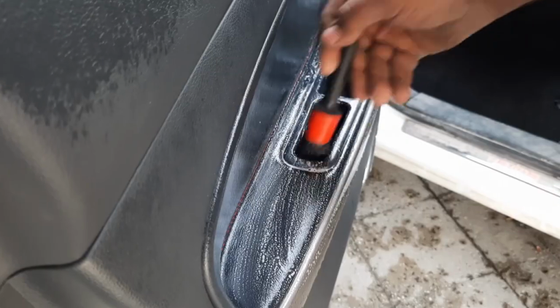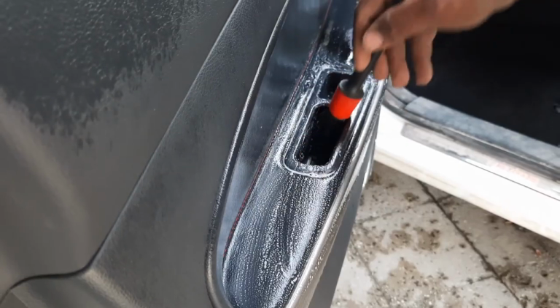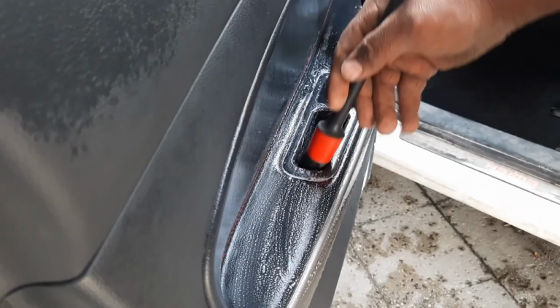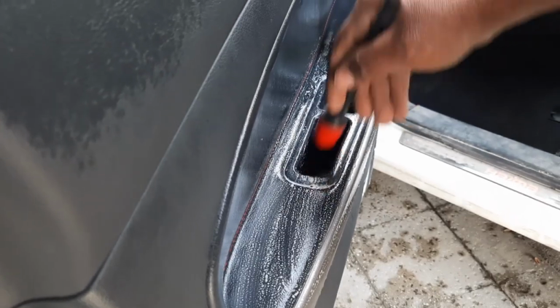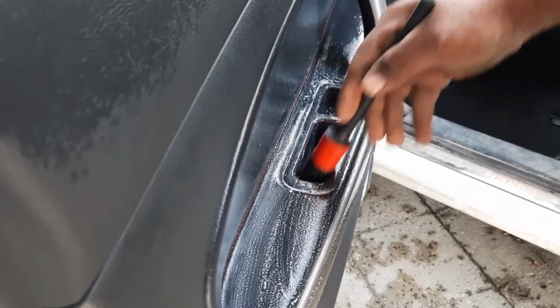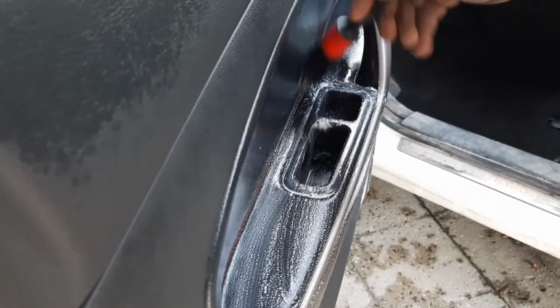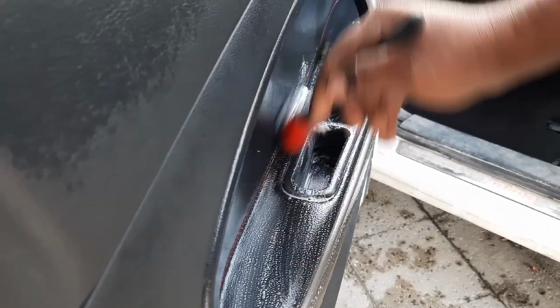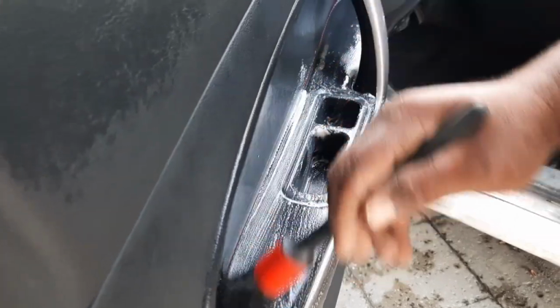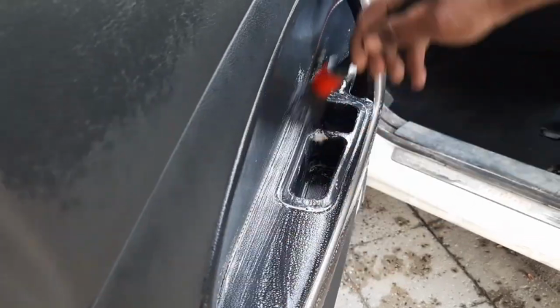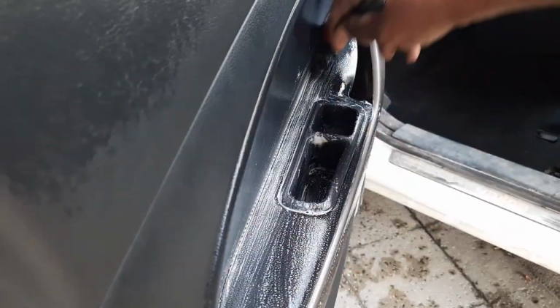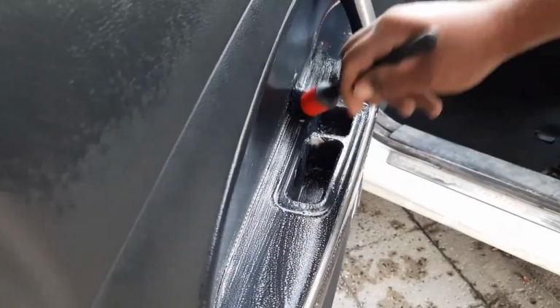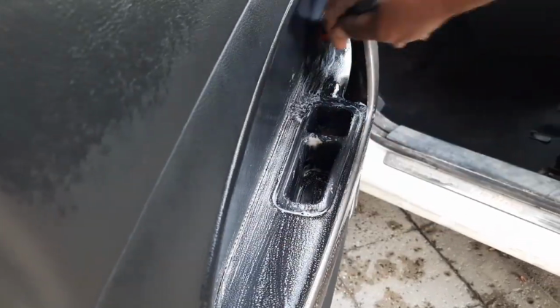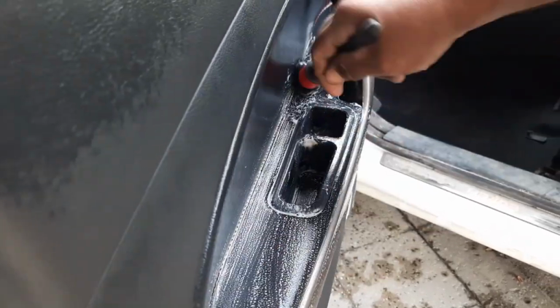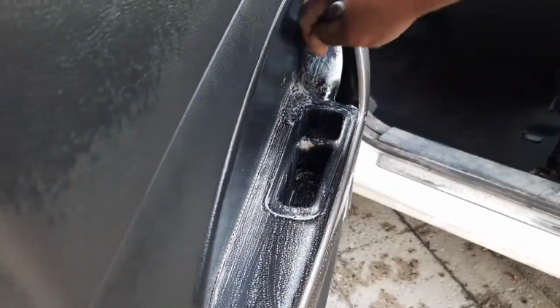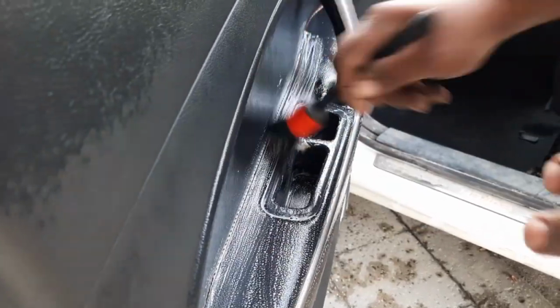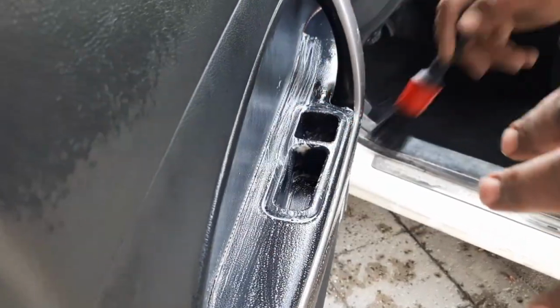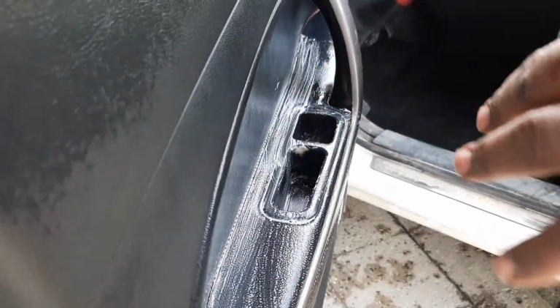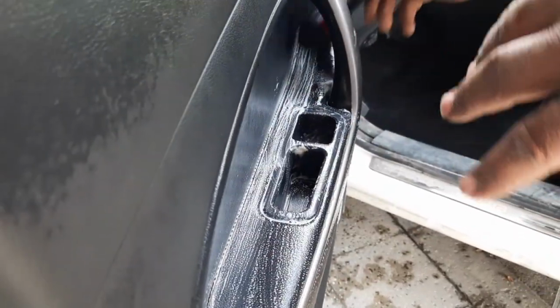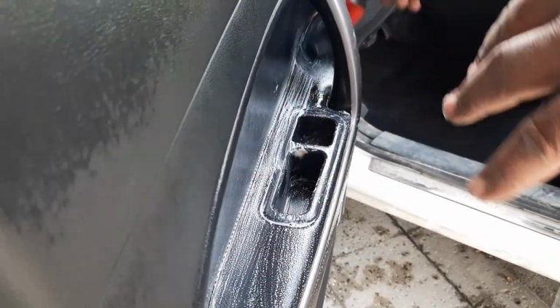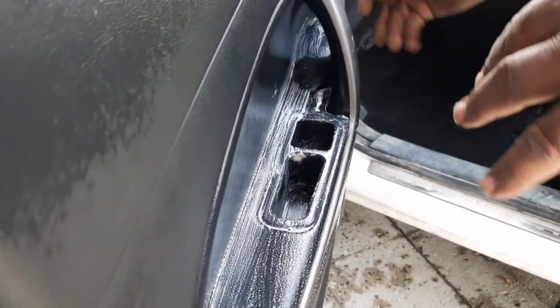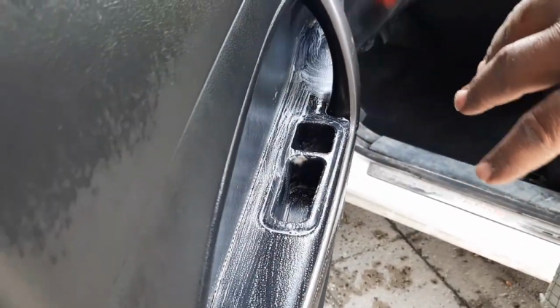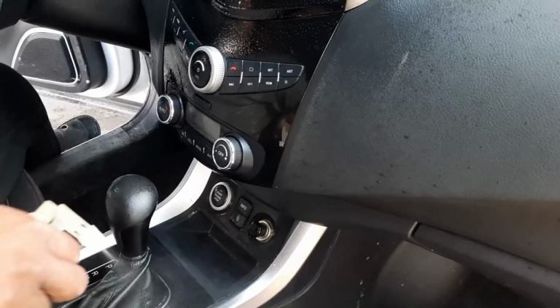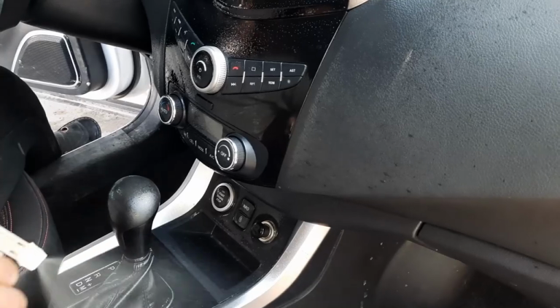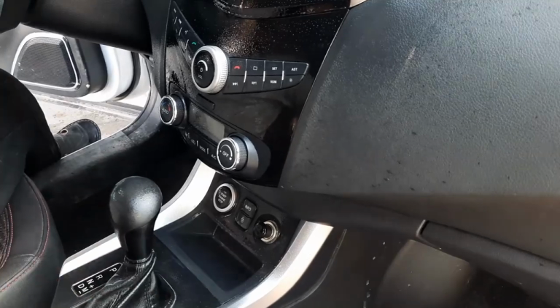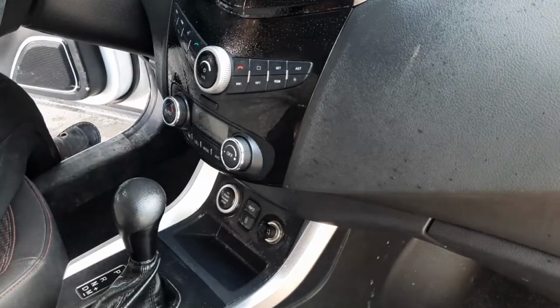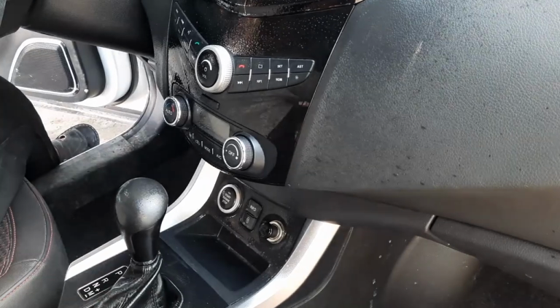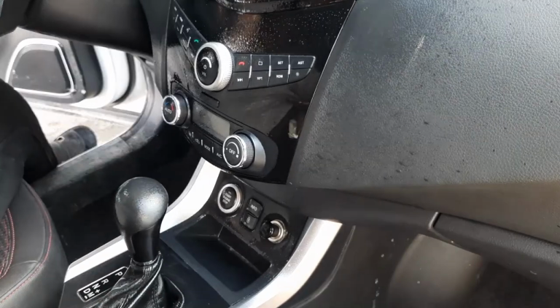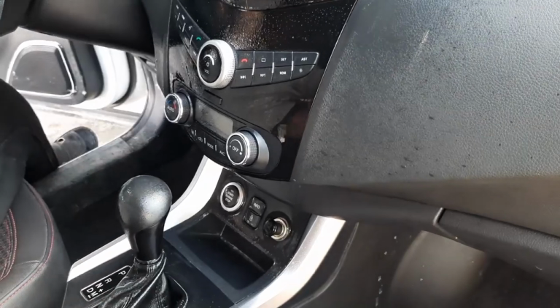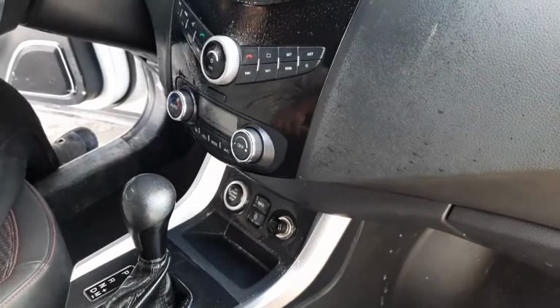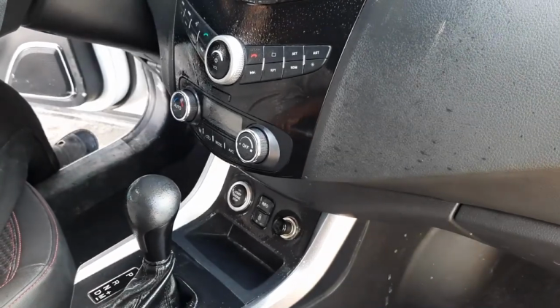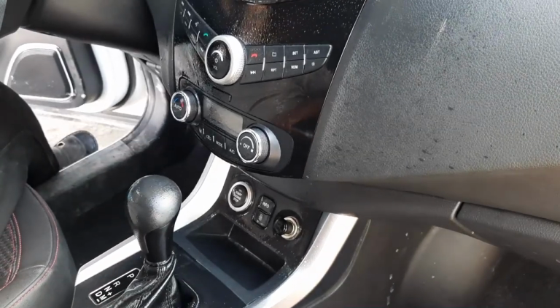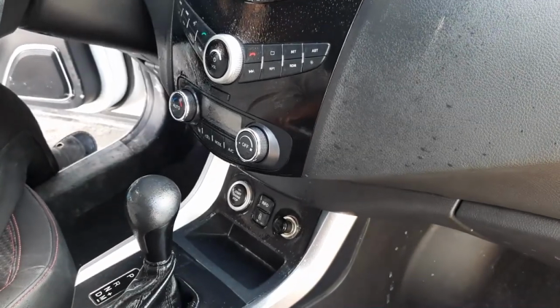After cleaning the dirt from the car carpets, we go to clean the dashboard and console in the front parts of the car.